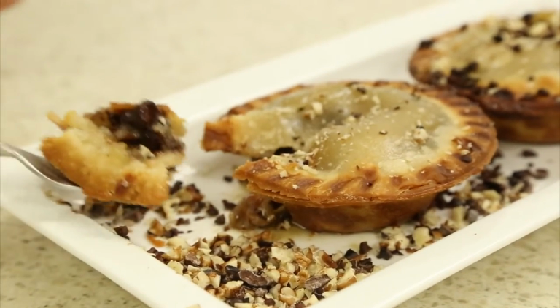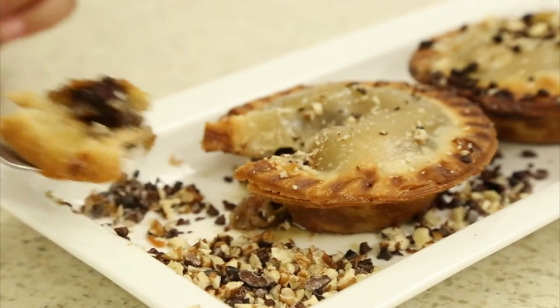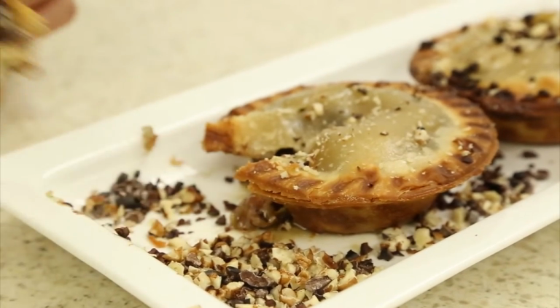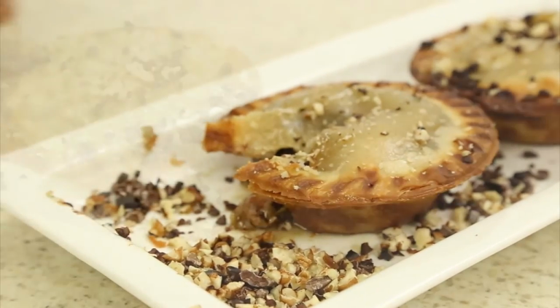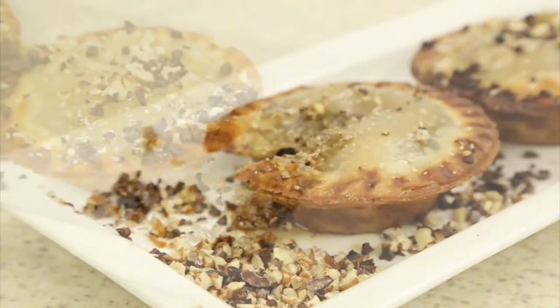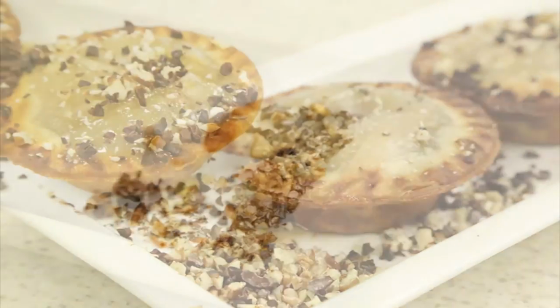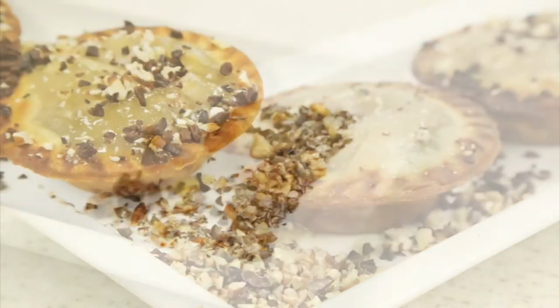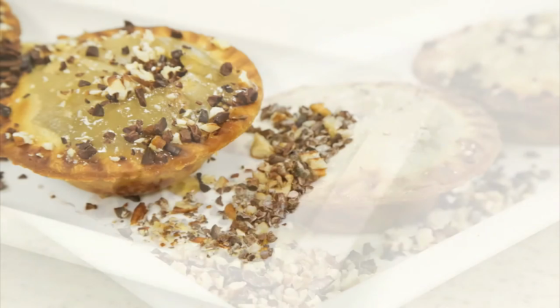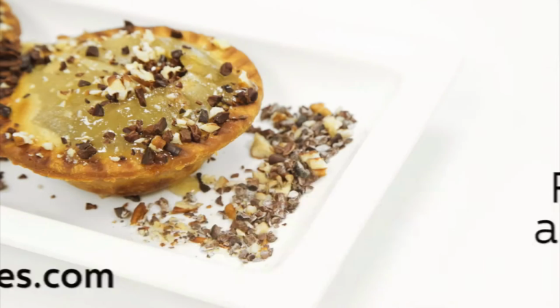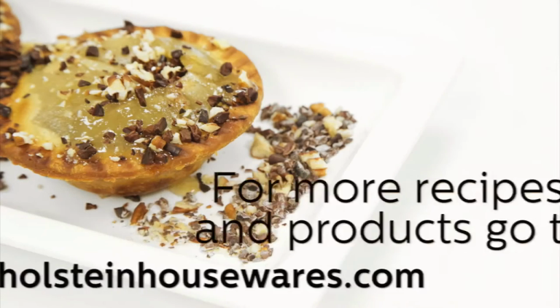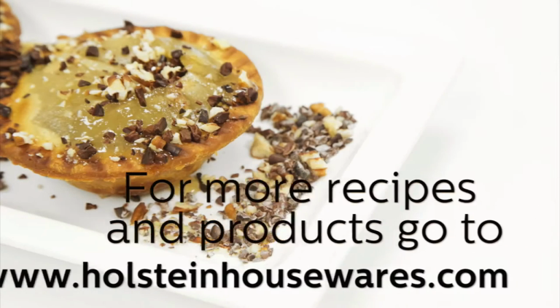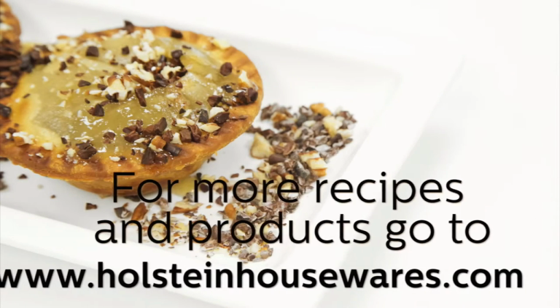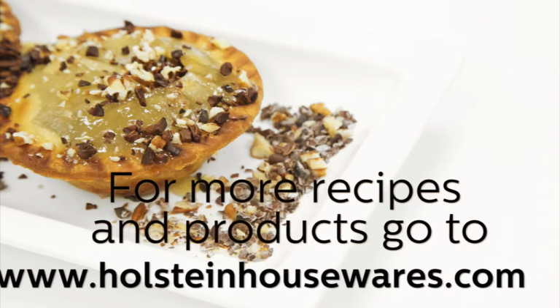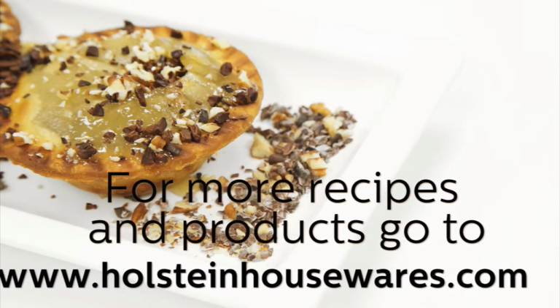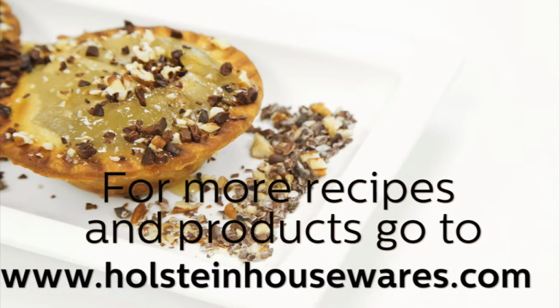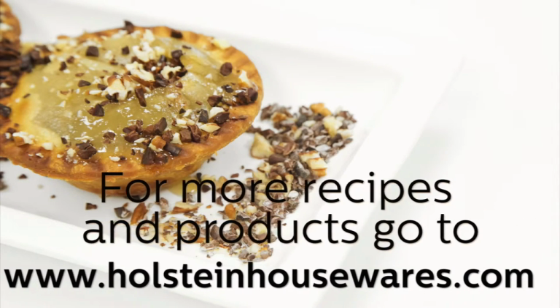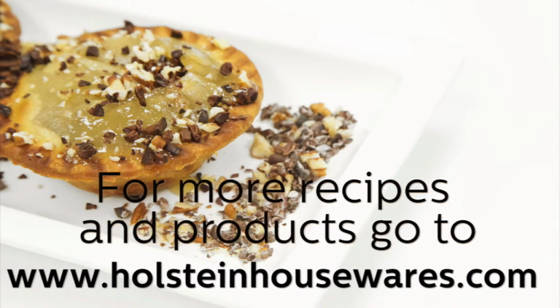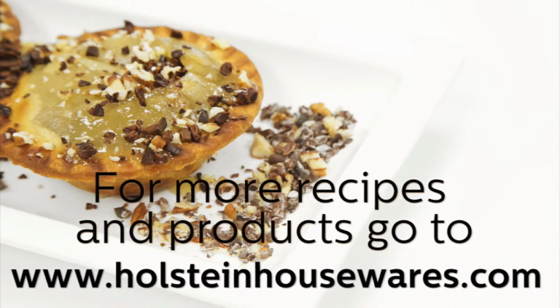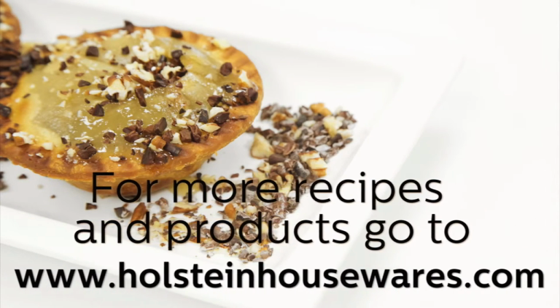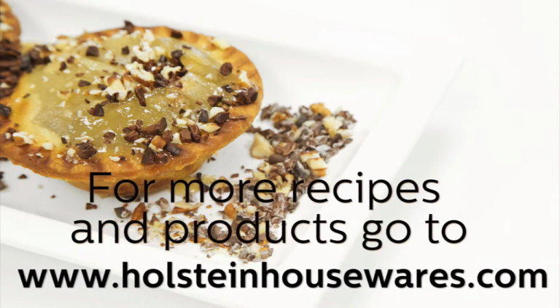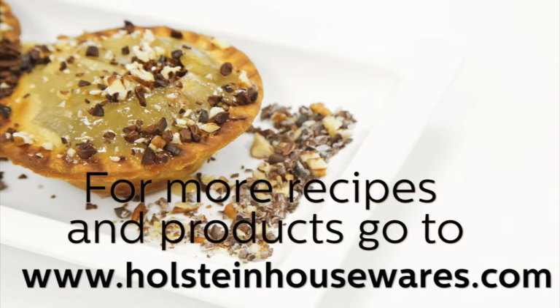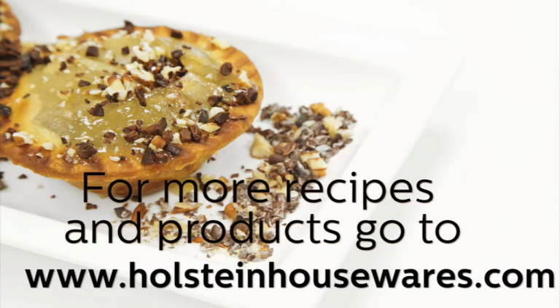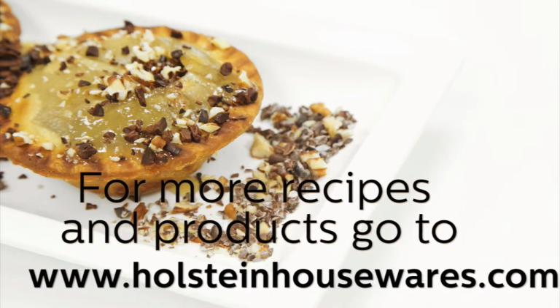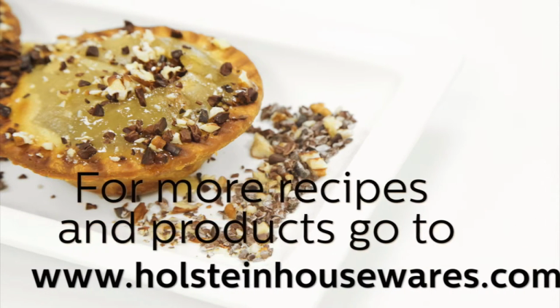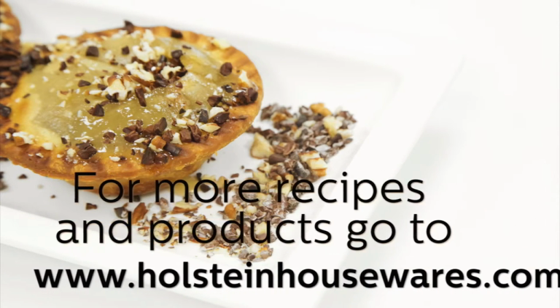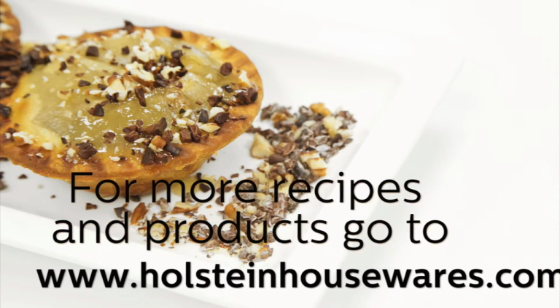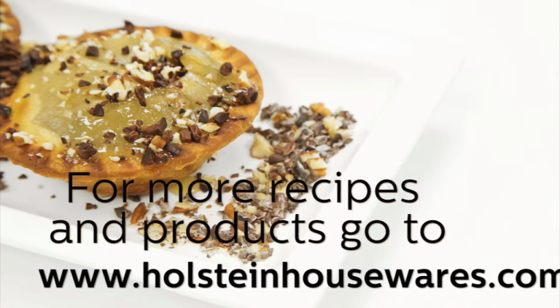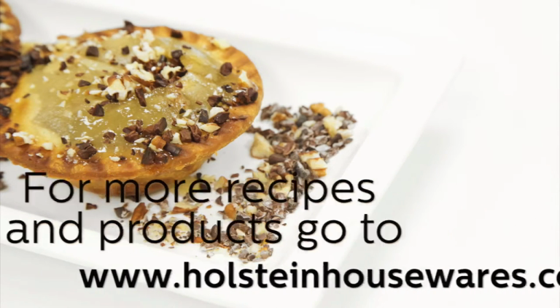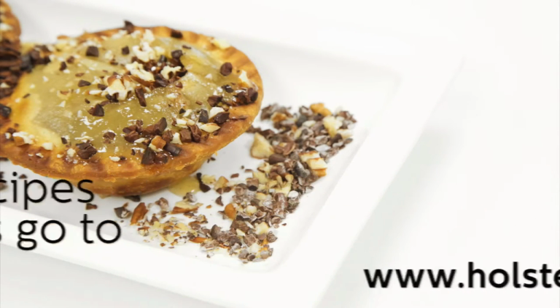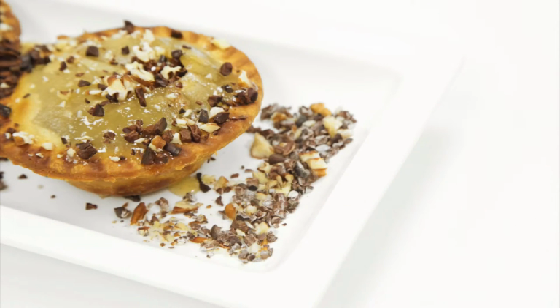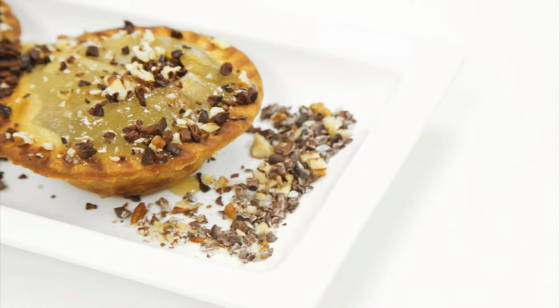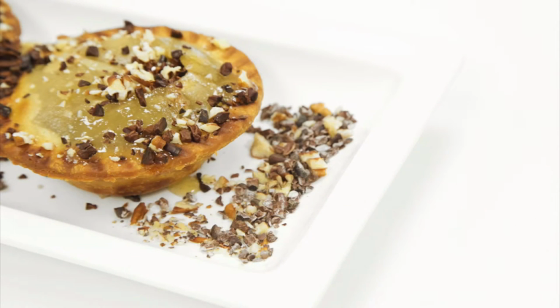We hope you enjoyed this episode of Holstein's Kitchen. Check back with us for more recipe tips and ideas.